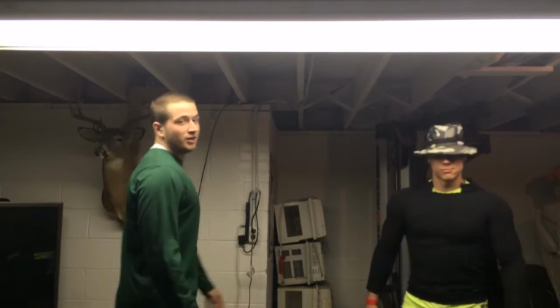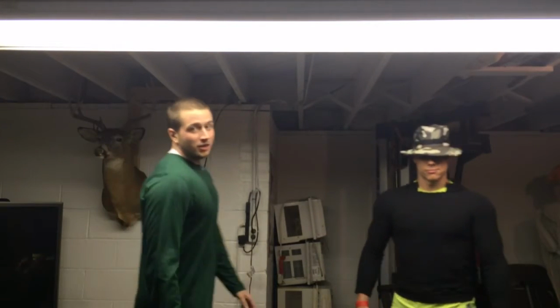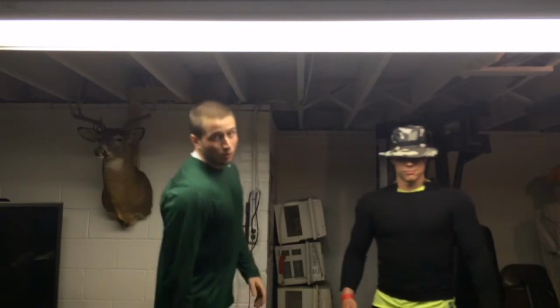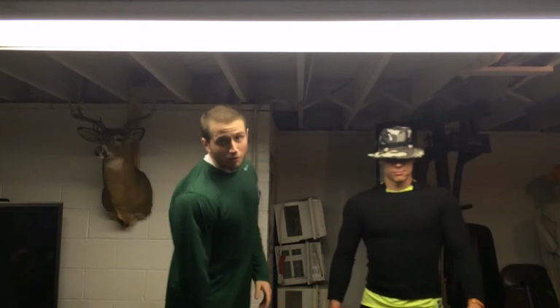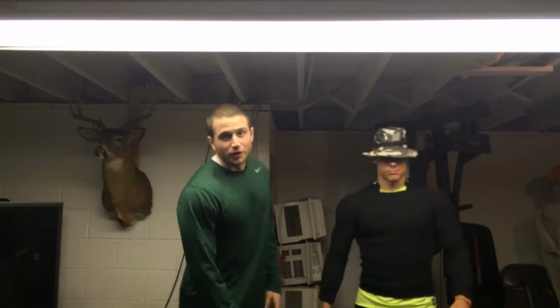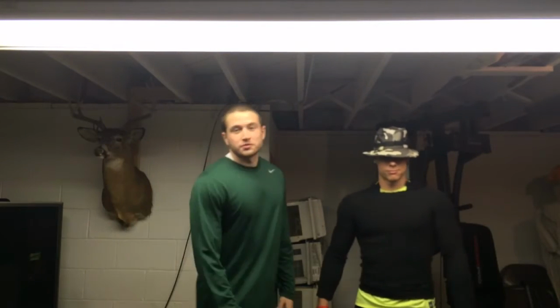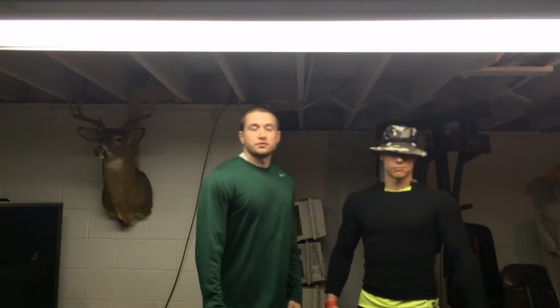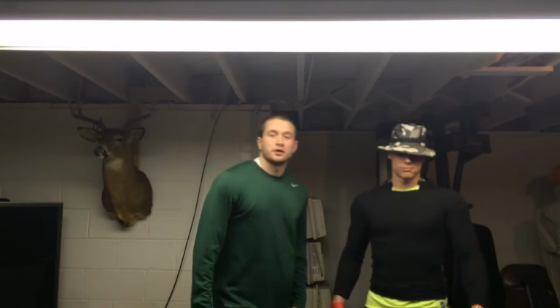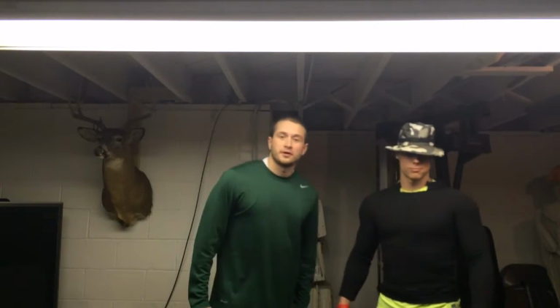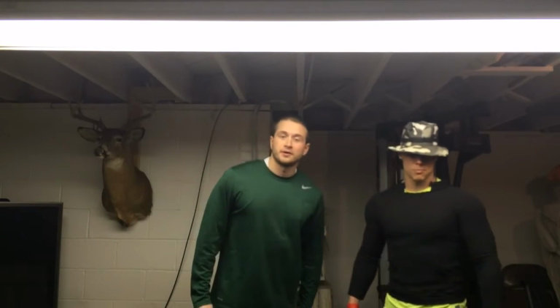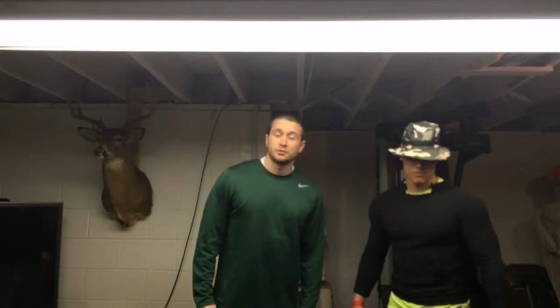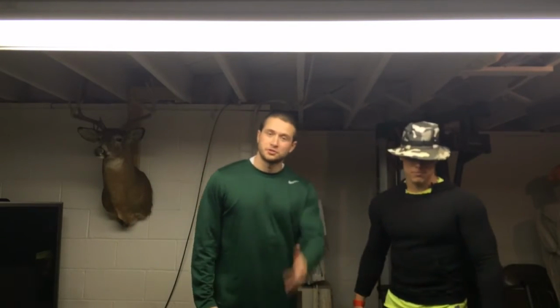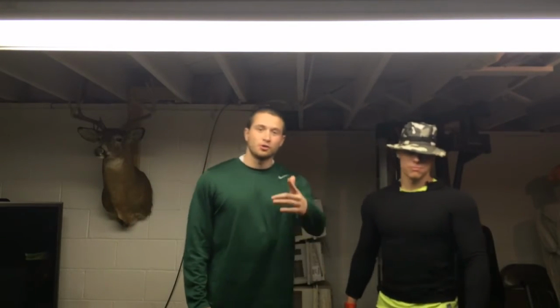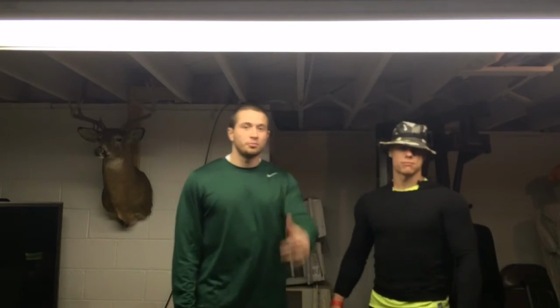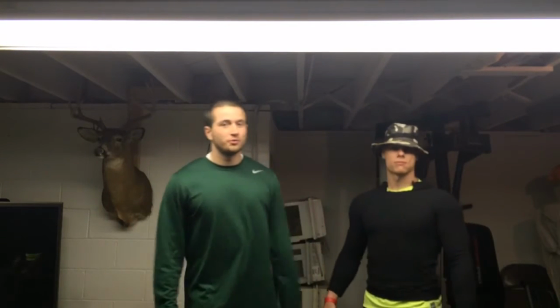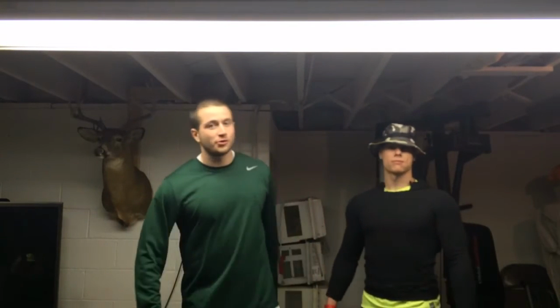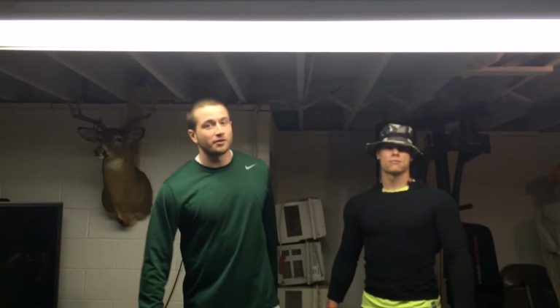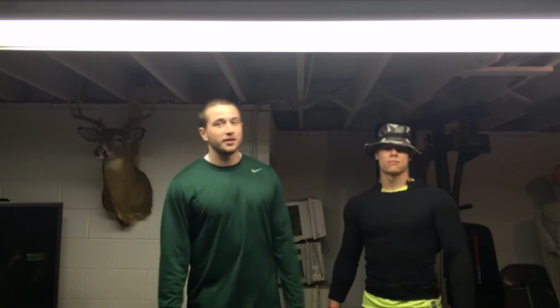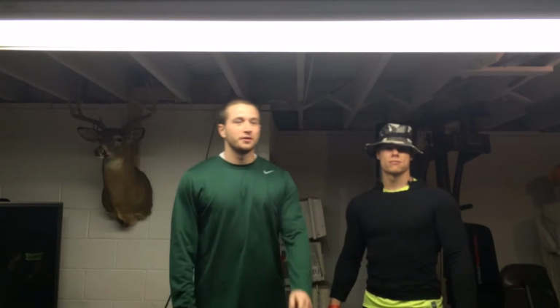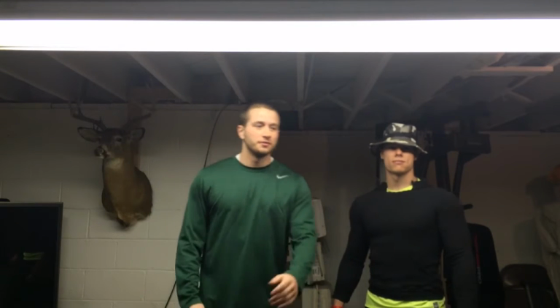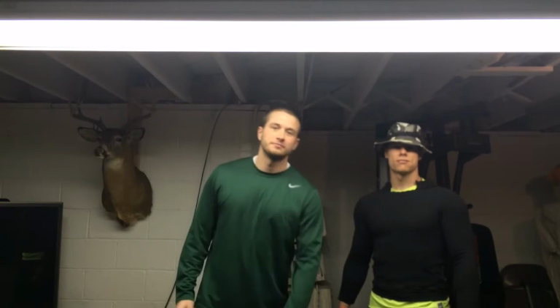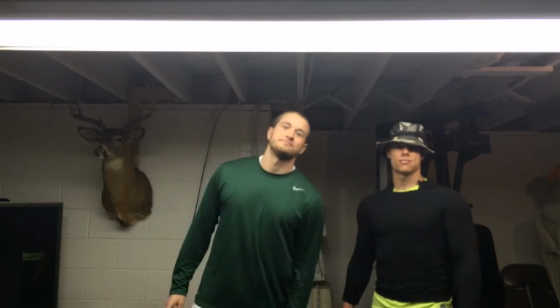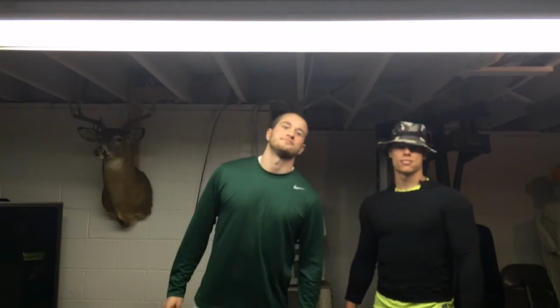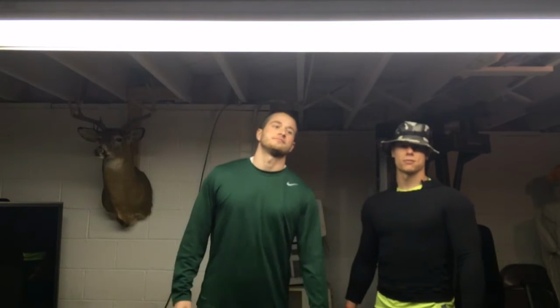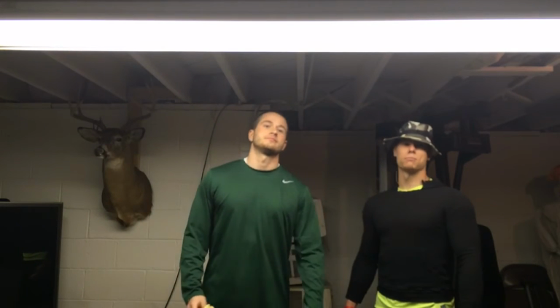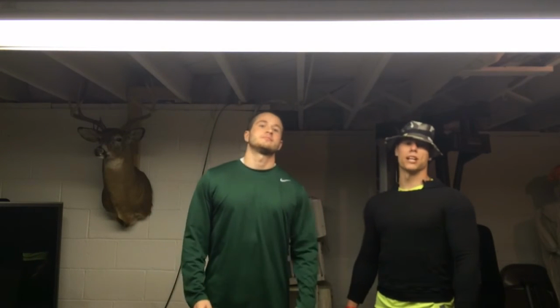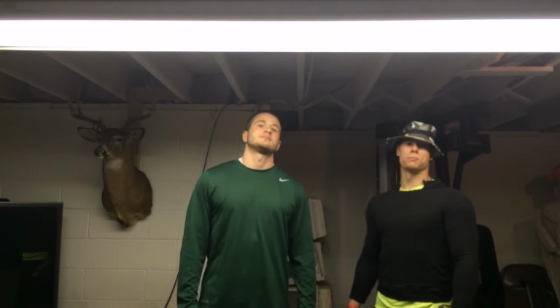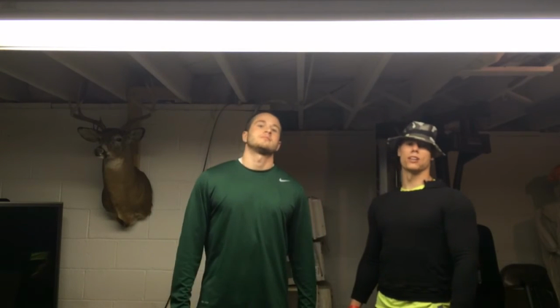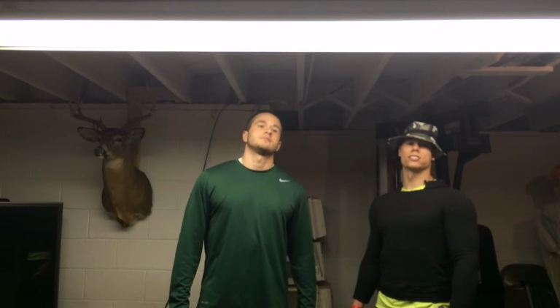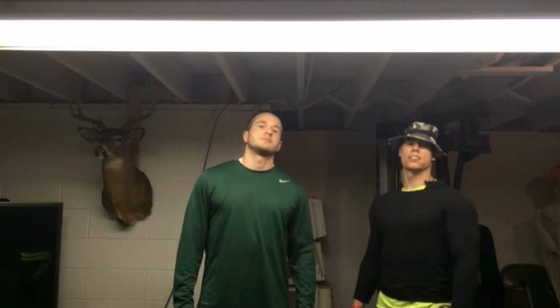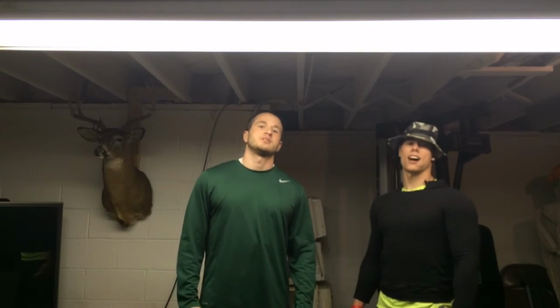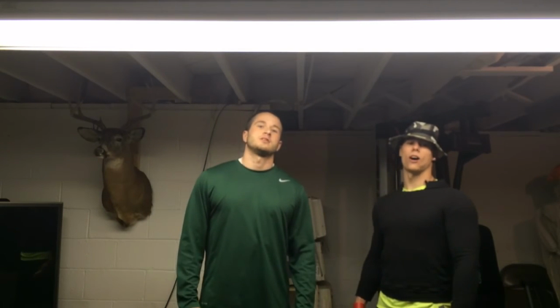Well folks, we sure do hope you enjoyed our video. Banana Brothers out.